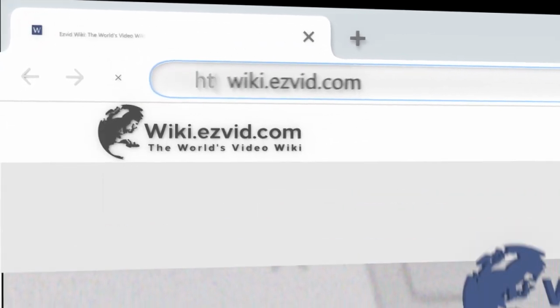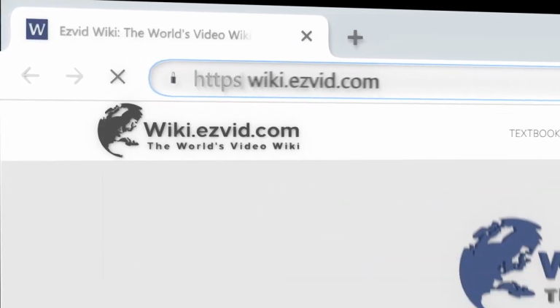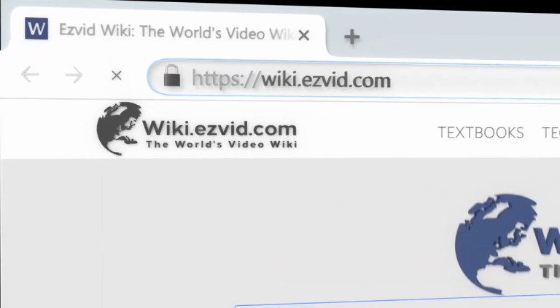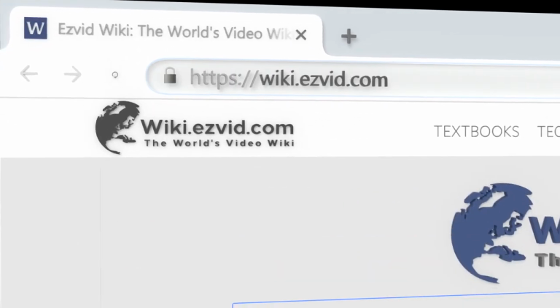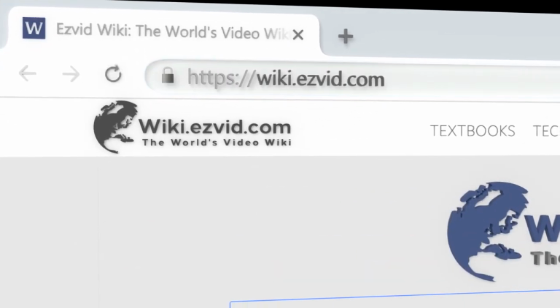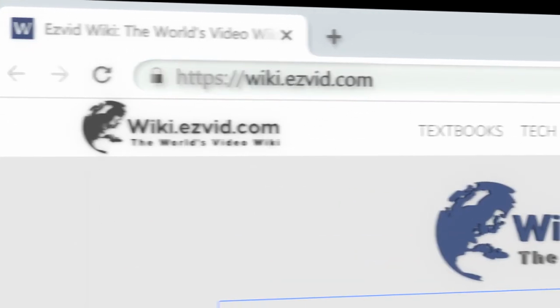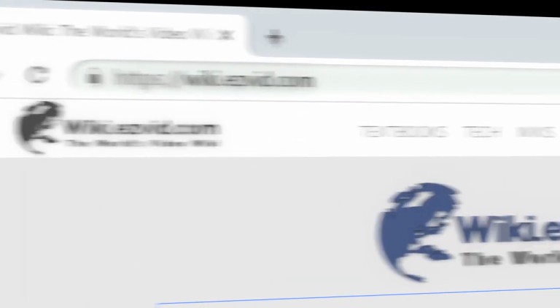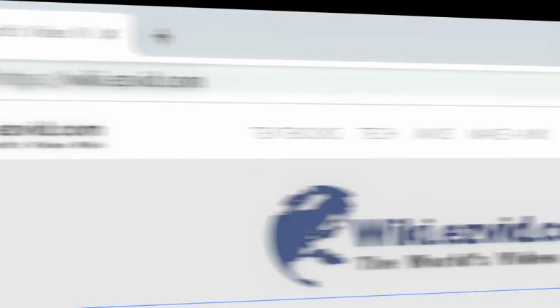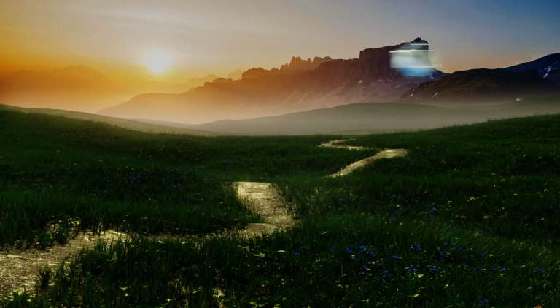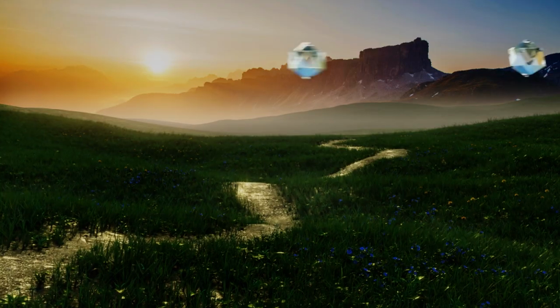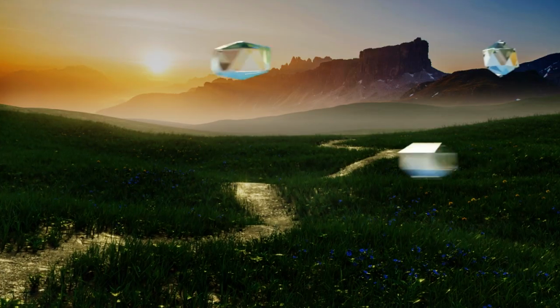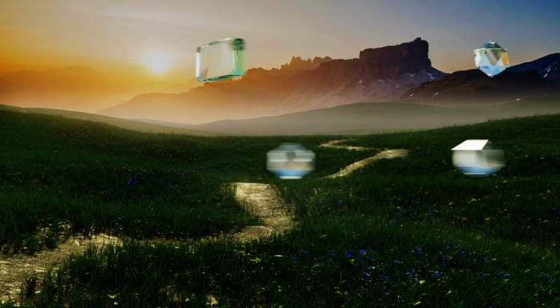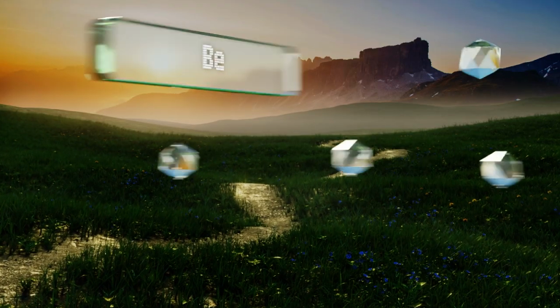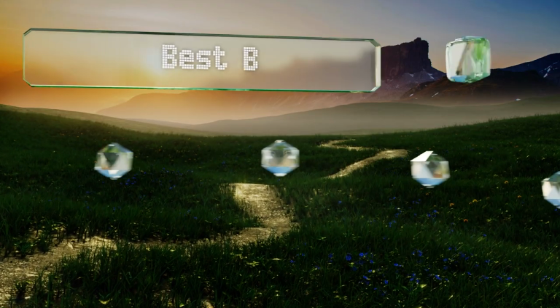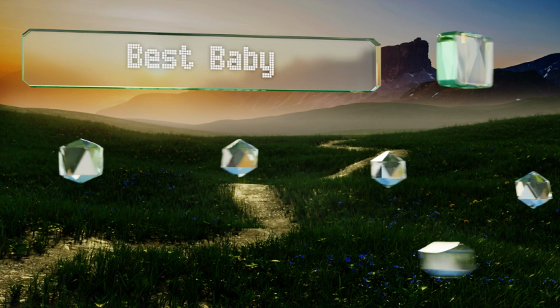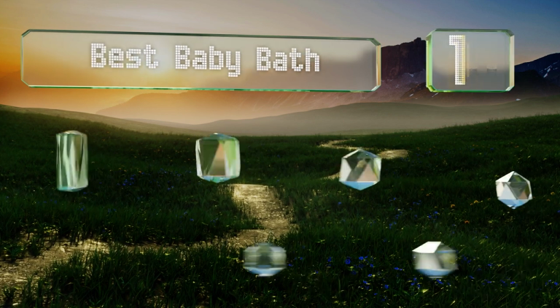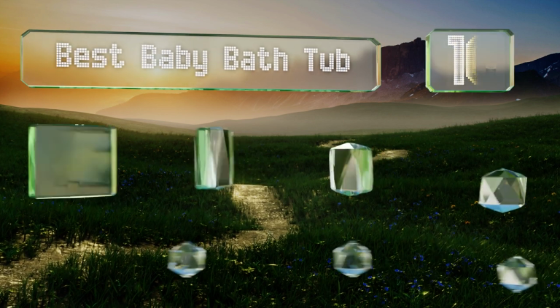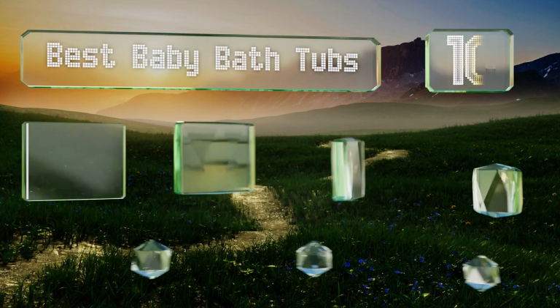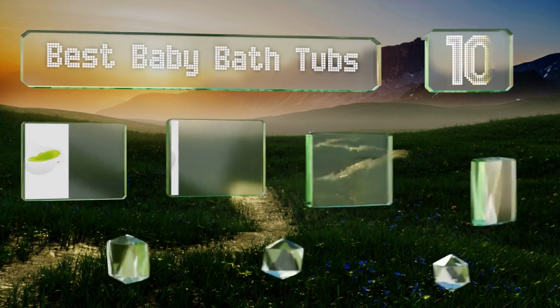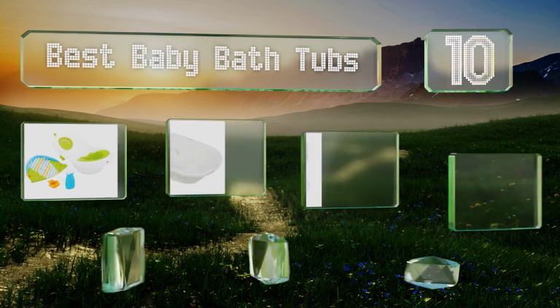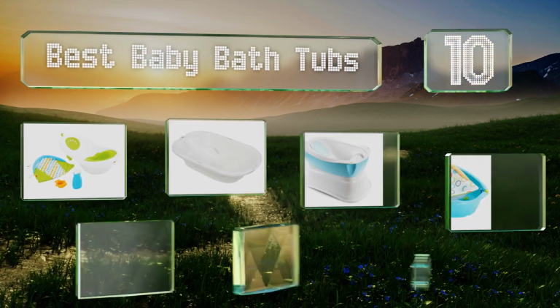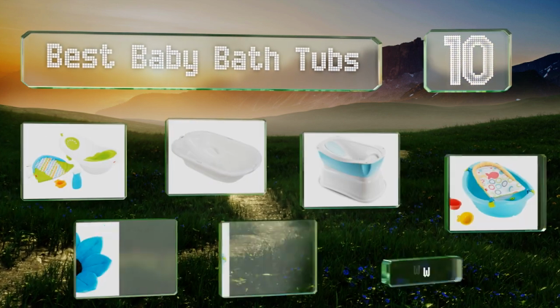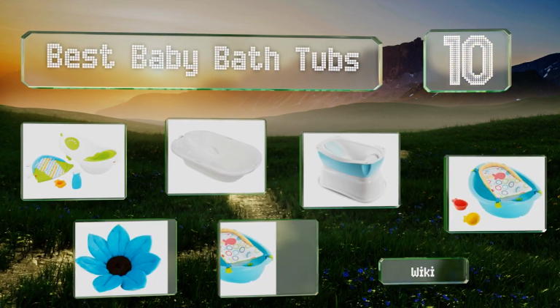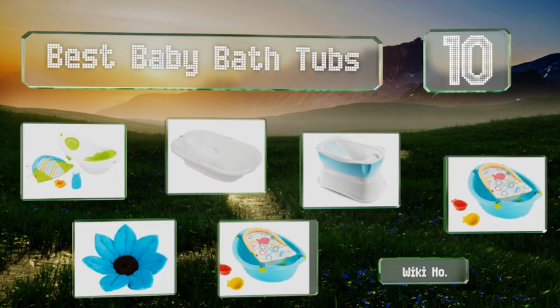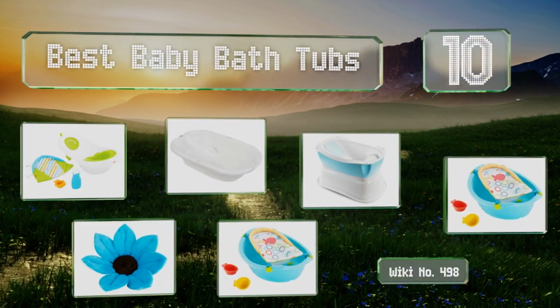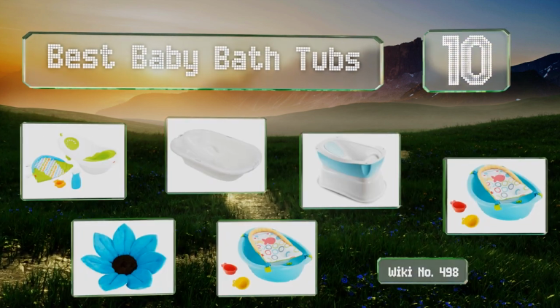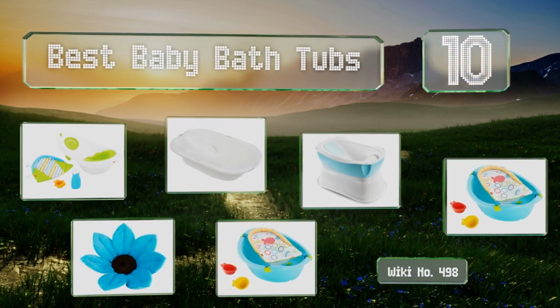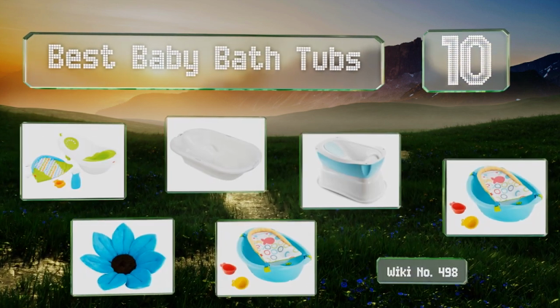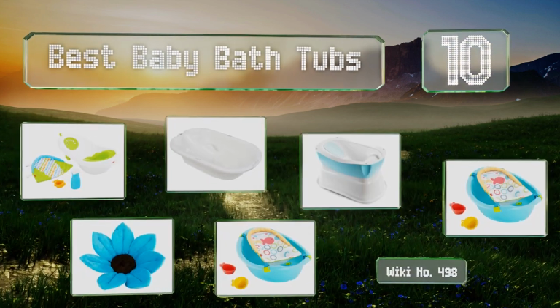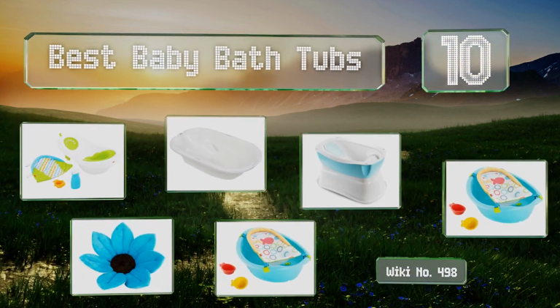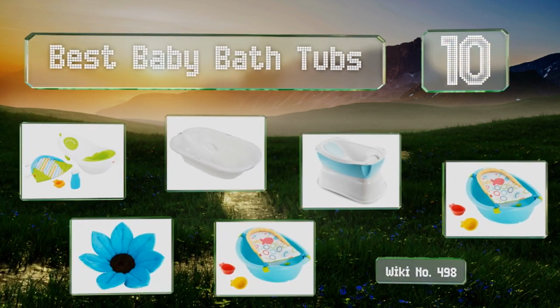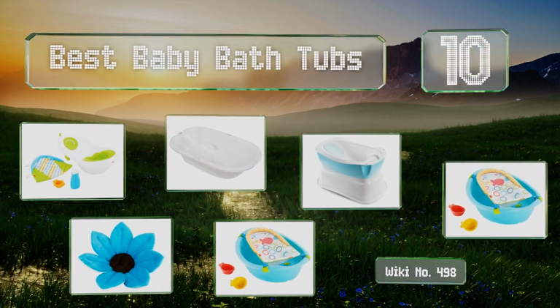EasyVid presents the 10 best baby bathtubs. Let's get started with the list.